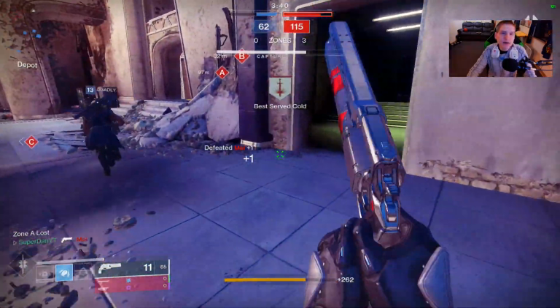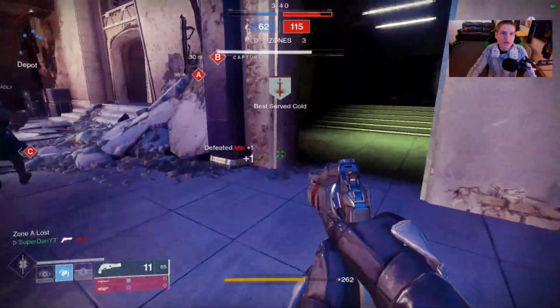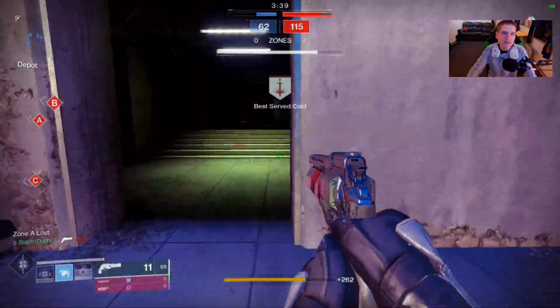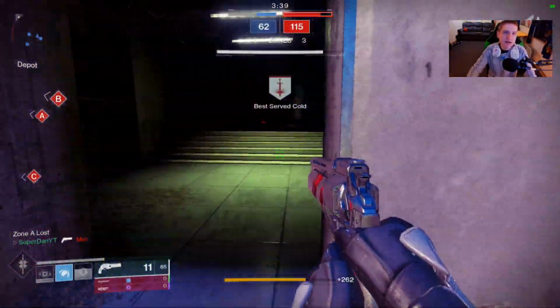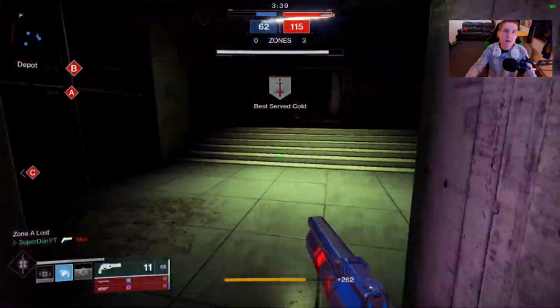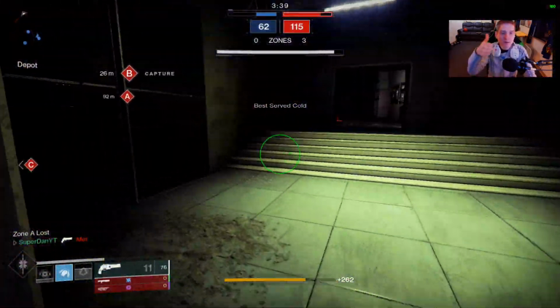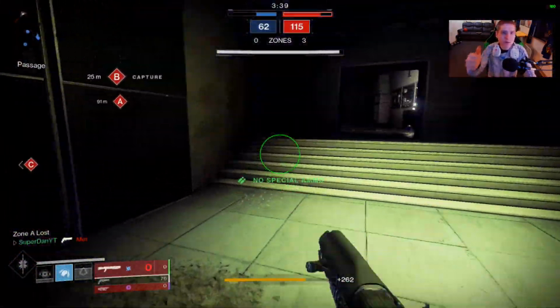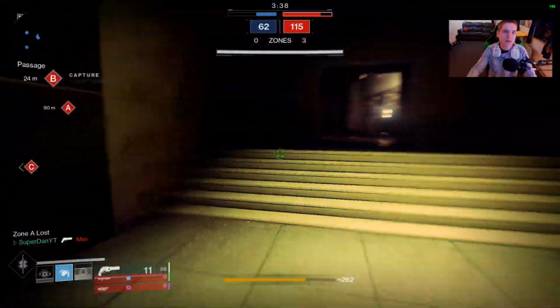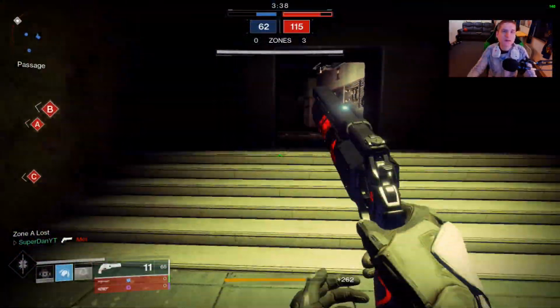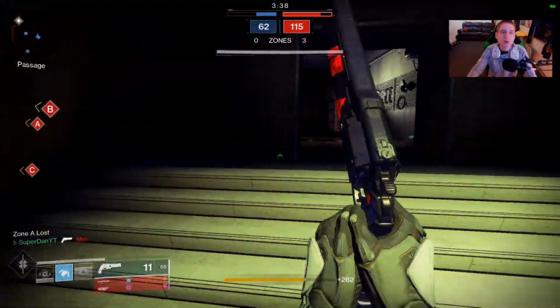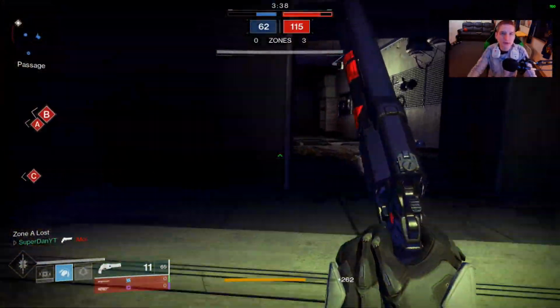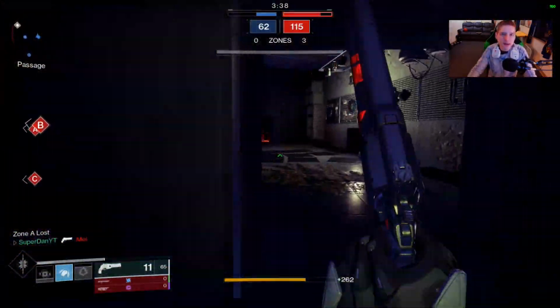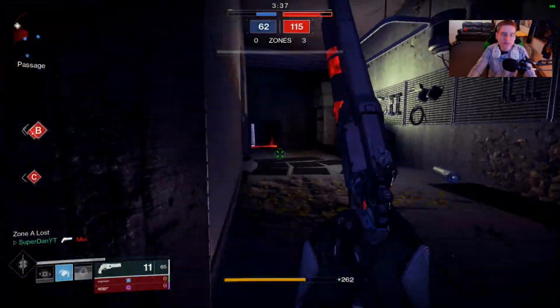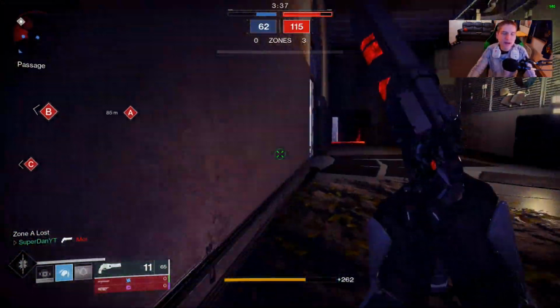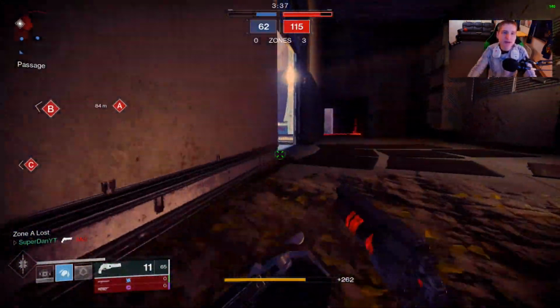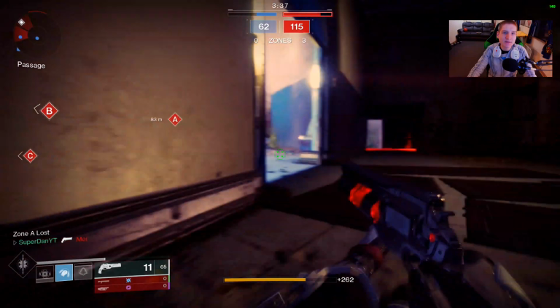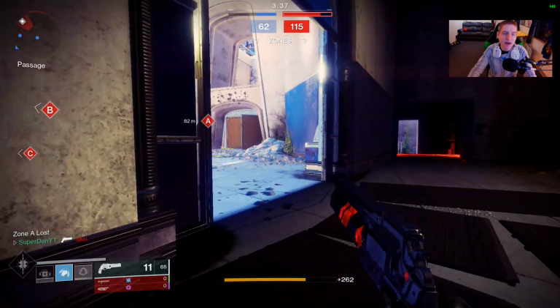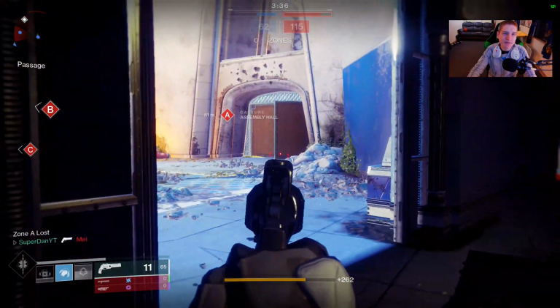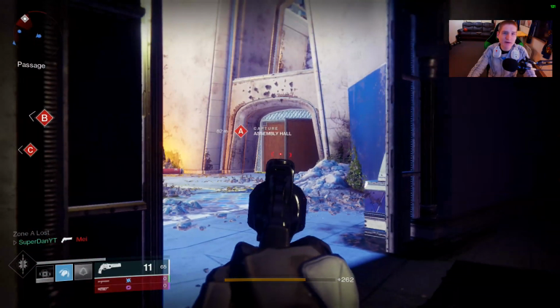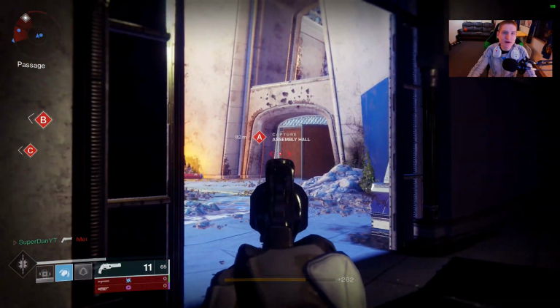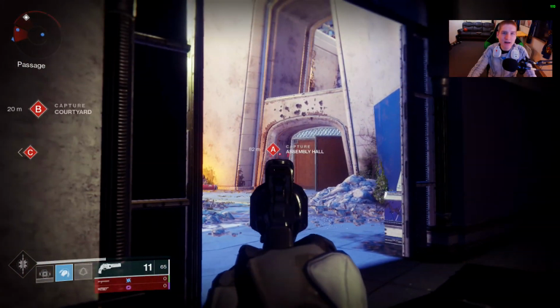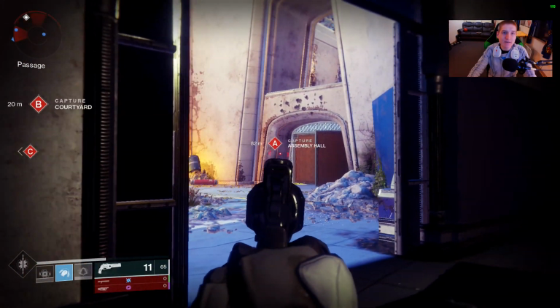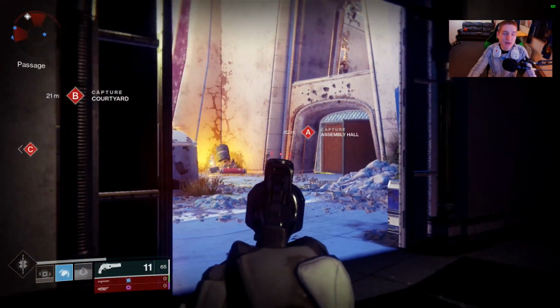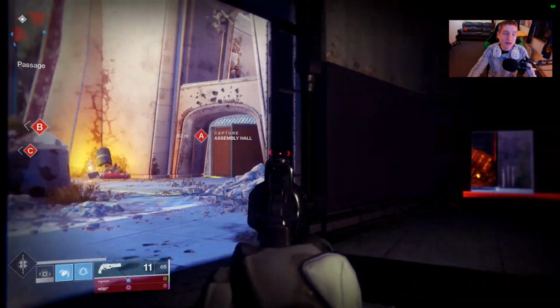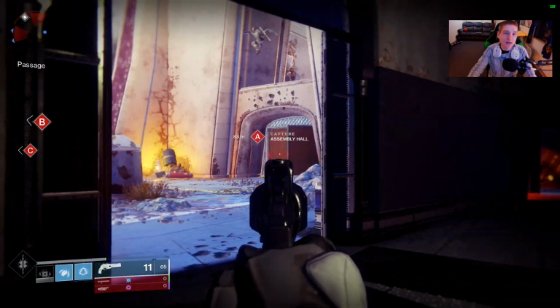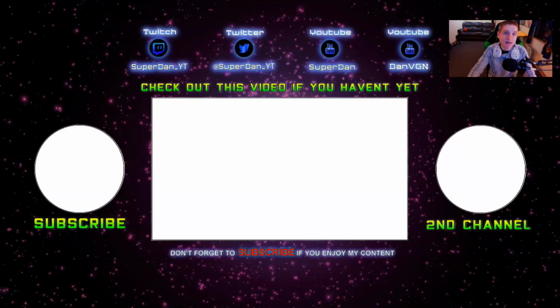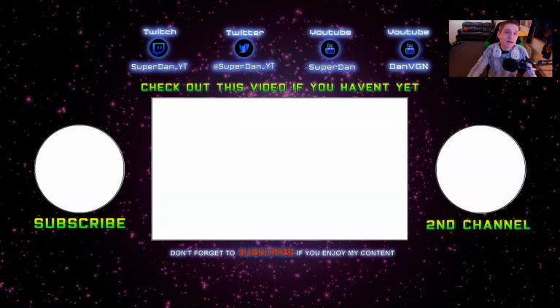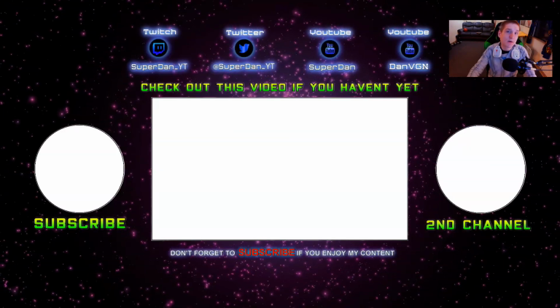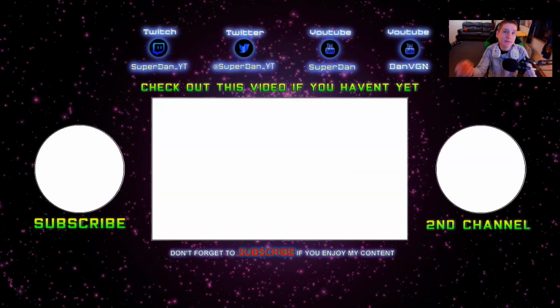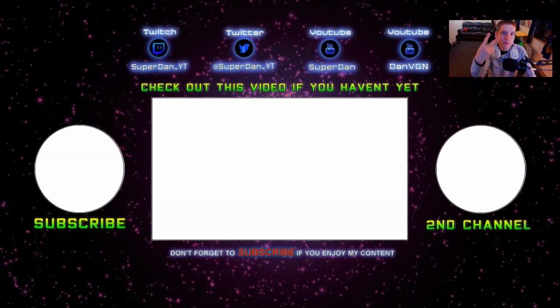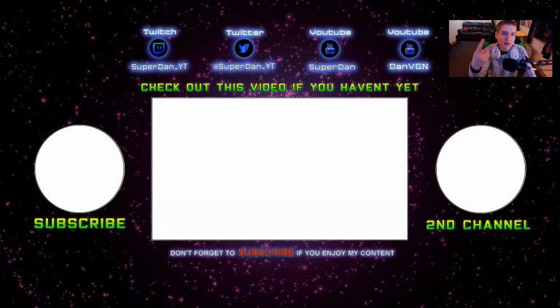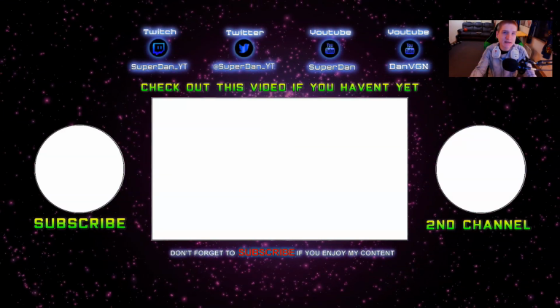I hope you guys enjoyed the video. Remember to support it with a like if you did, subscribe if you haven't already, and we'll see you in the next one.